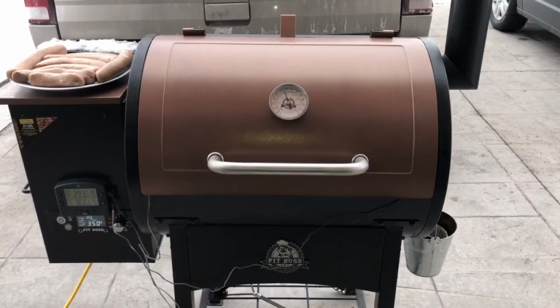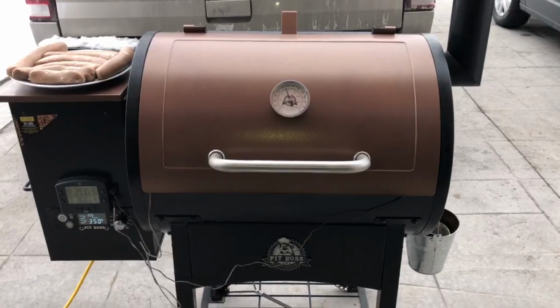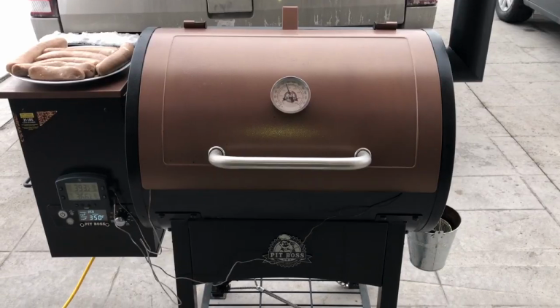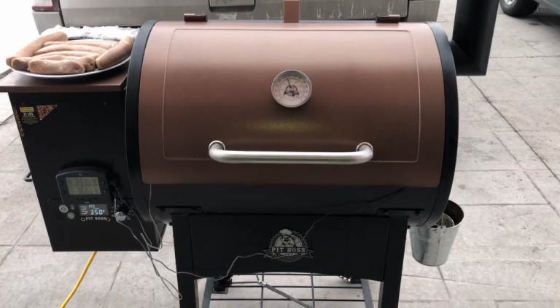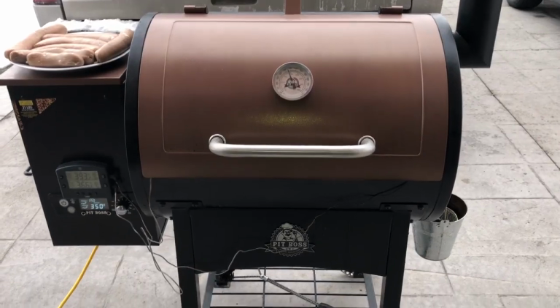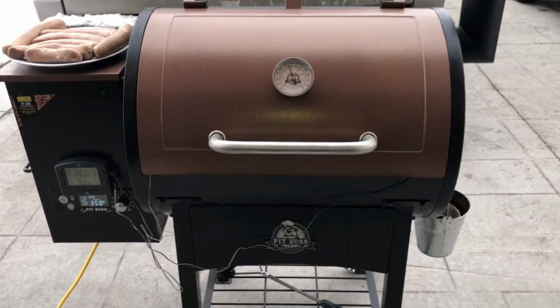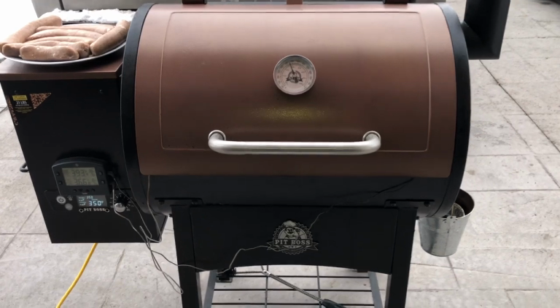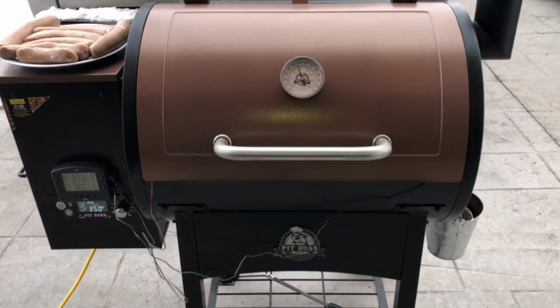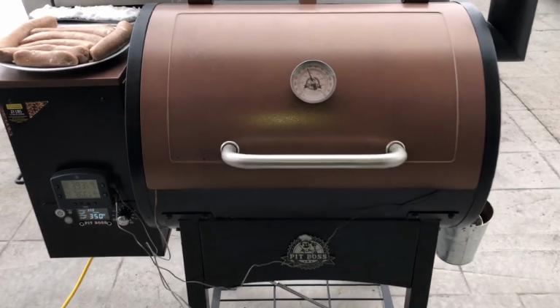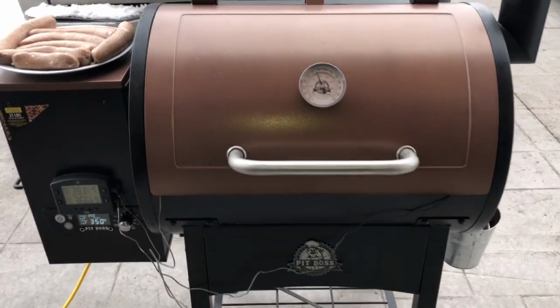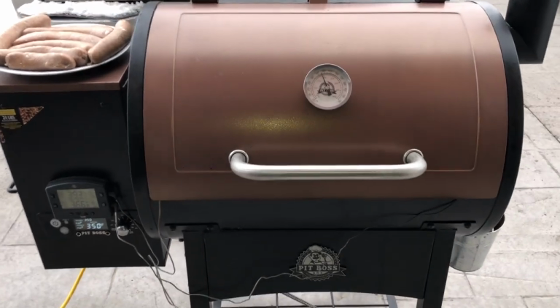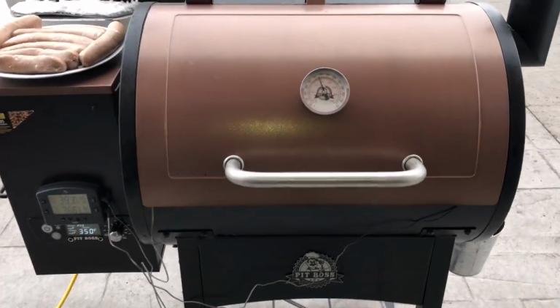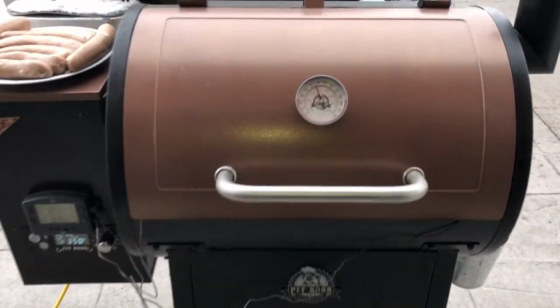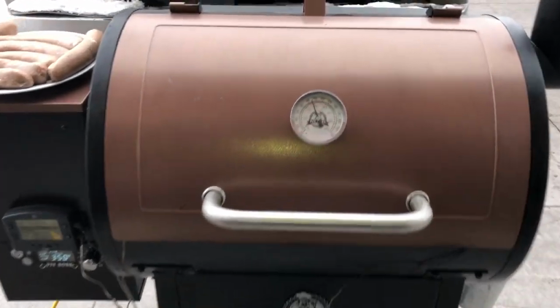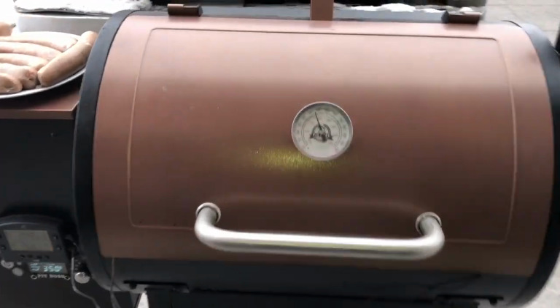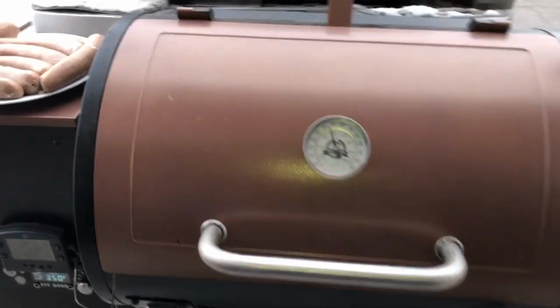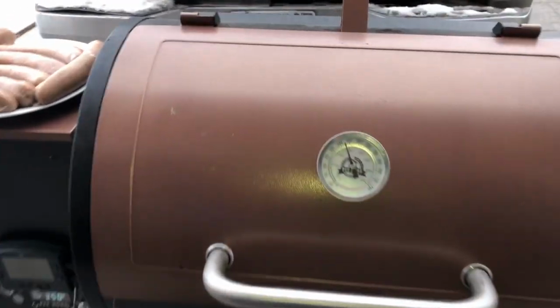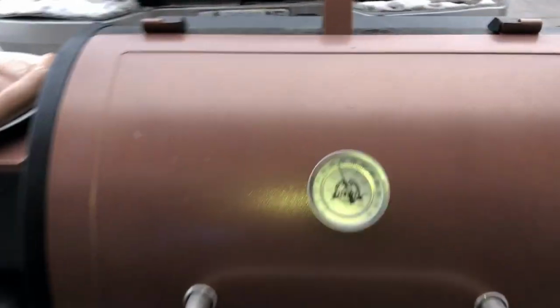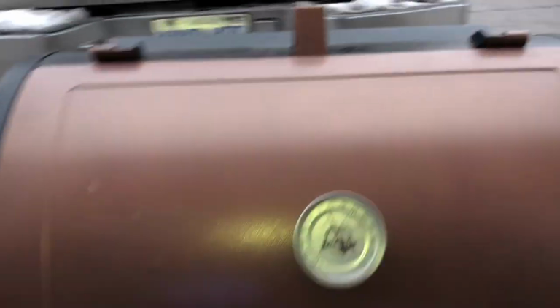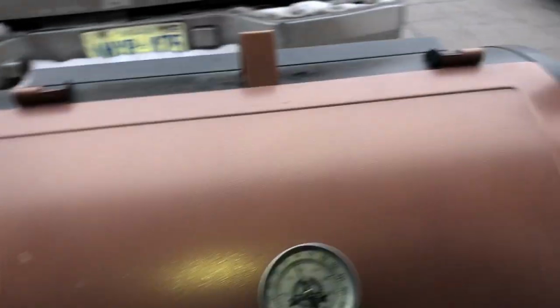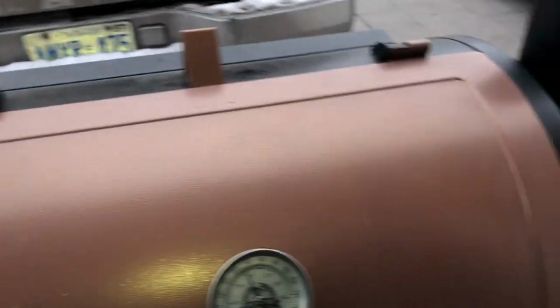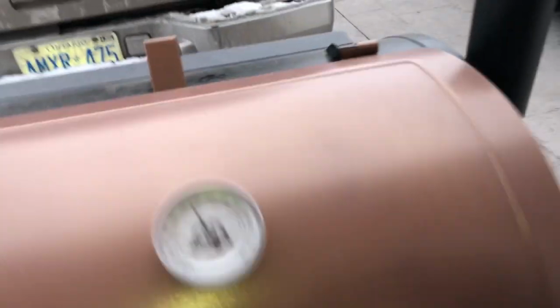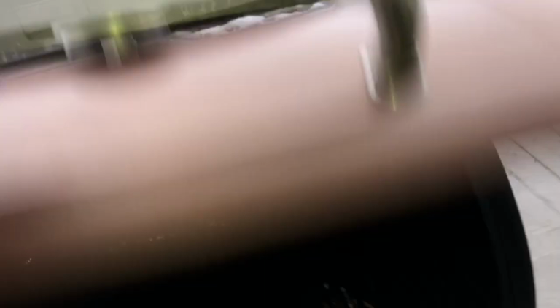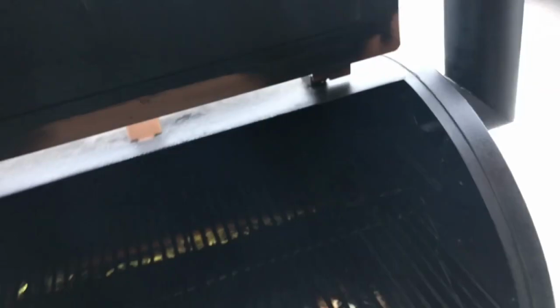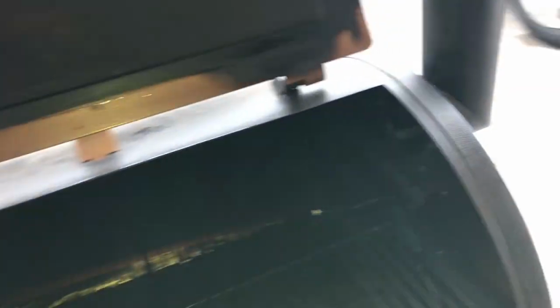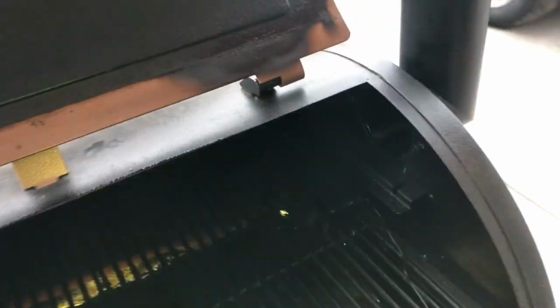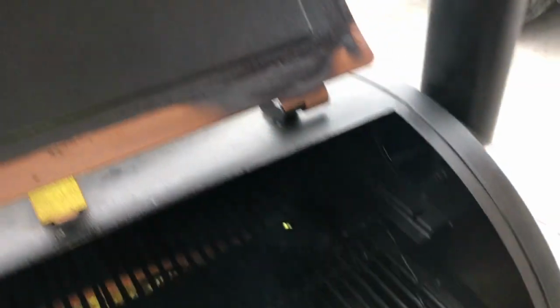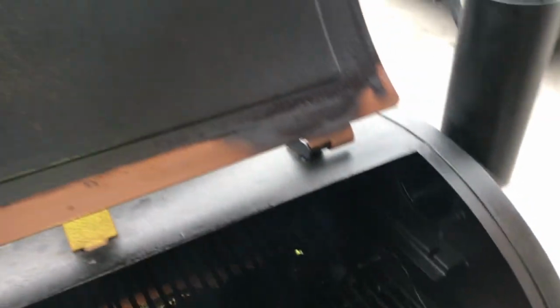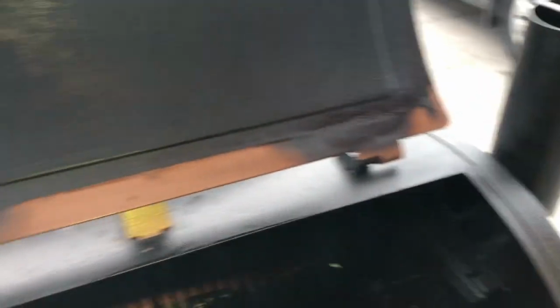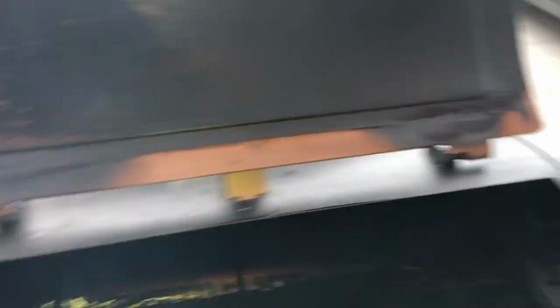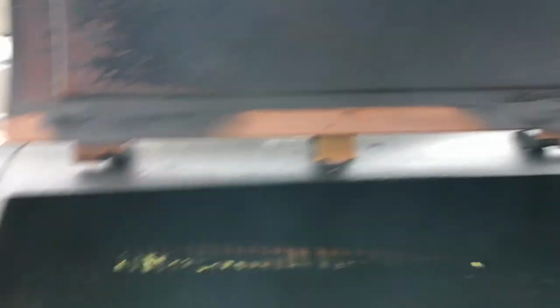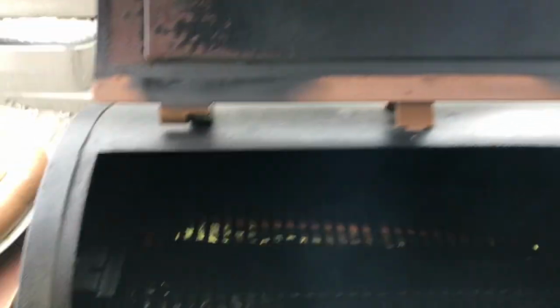Alright, here we are. I've got it set for 350 to grill these sausages up.